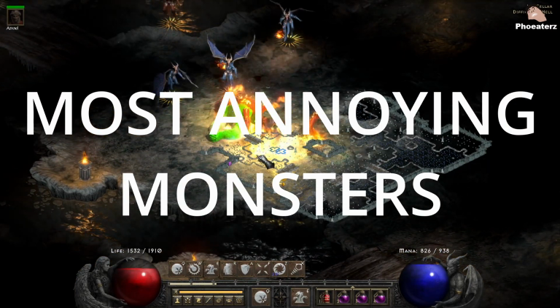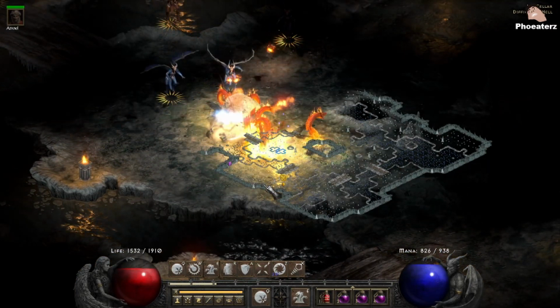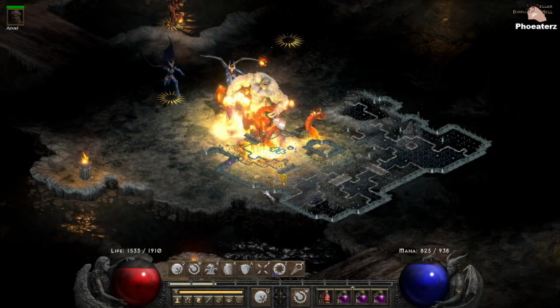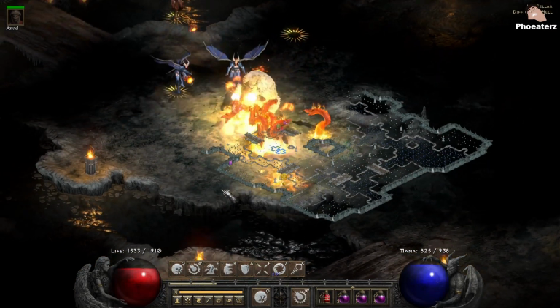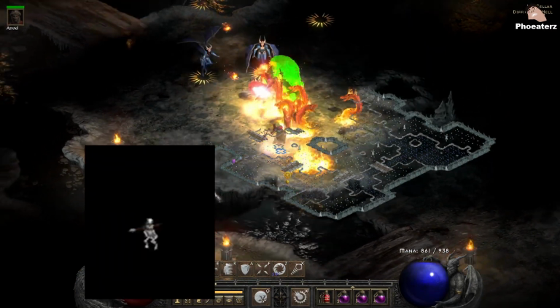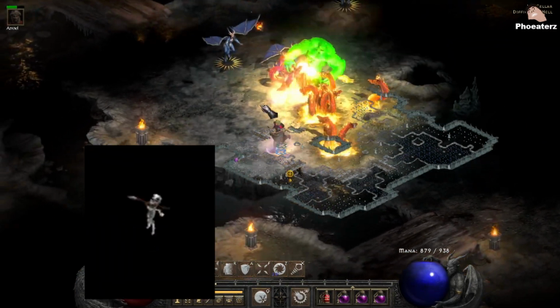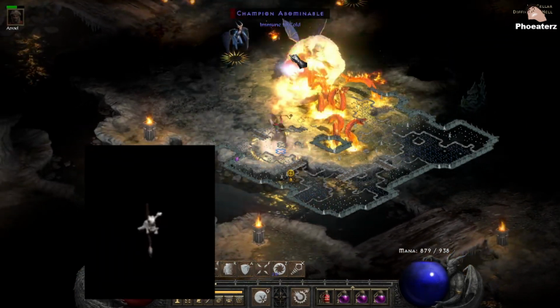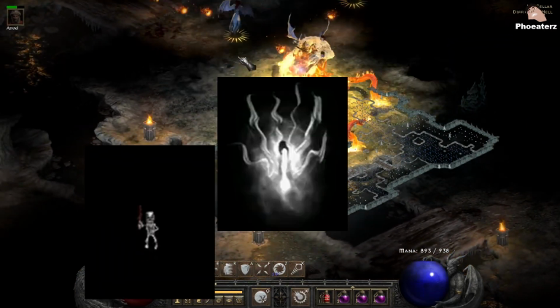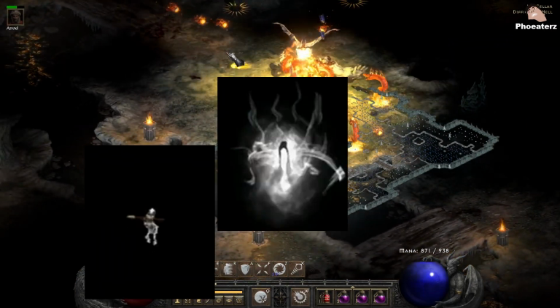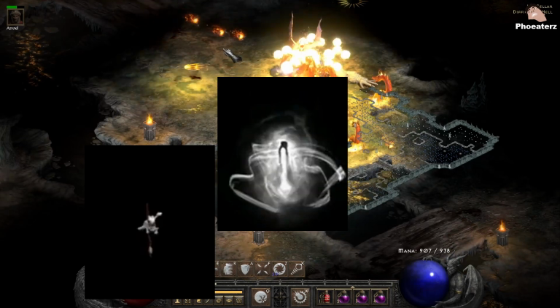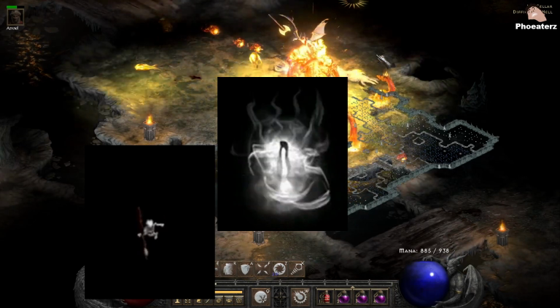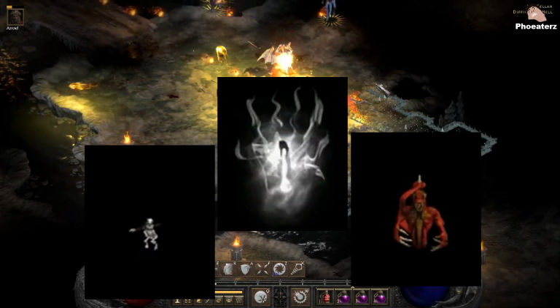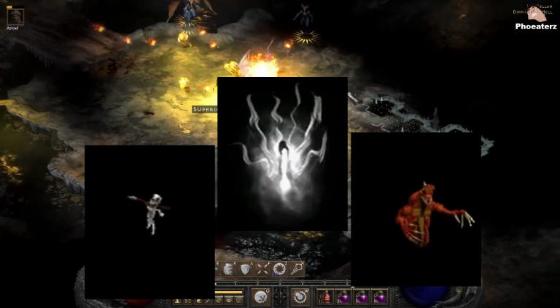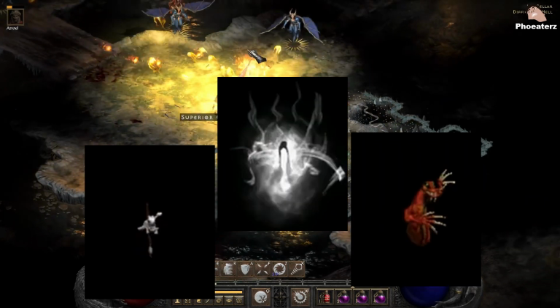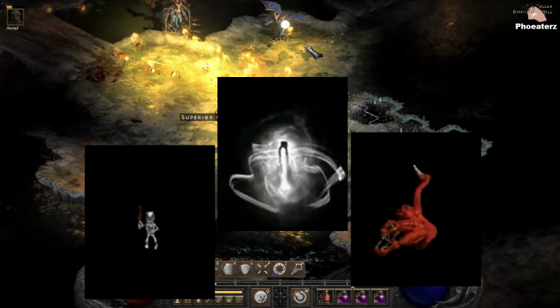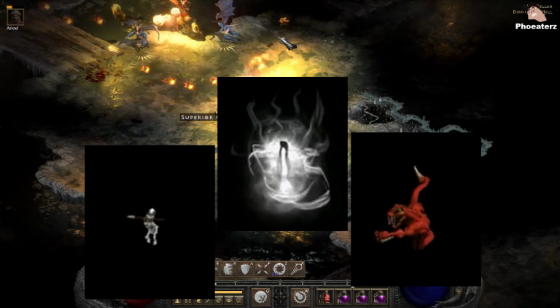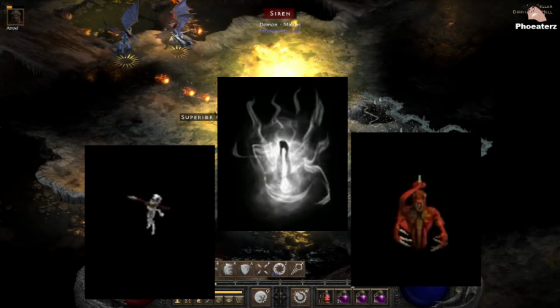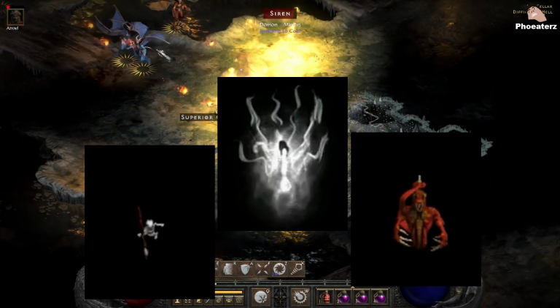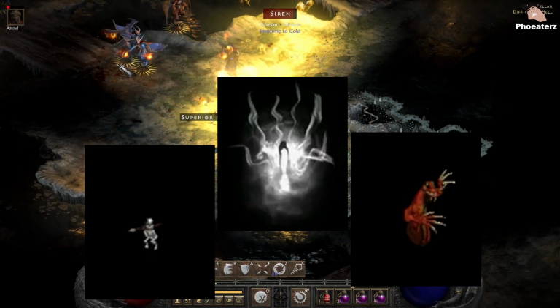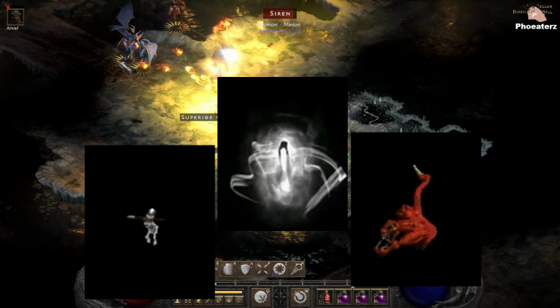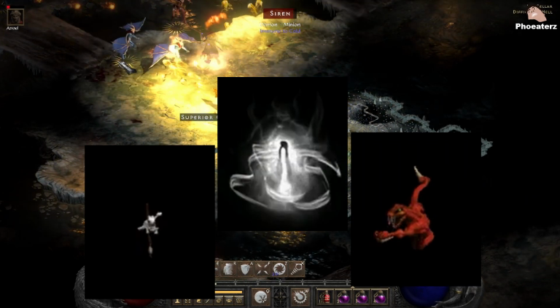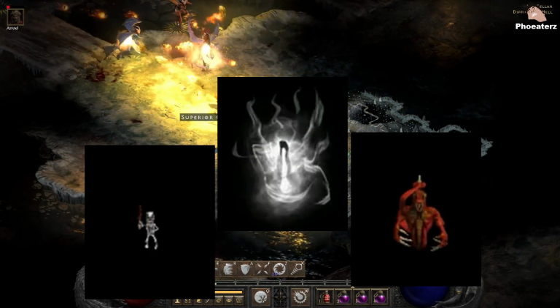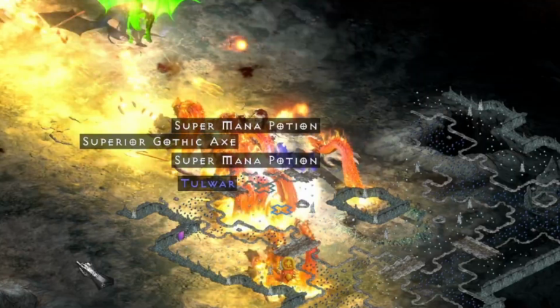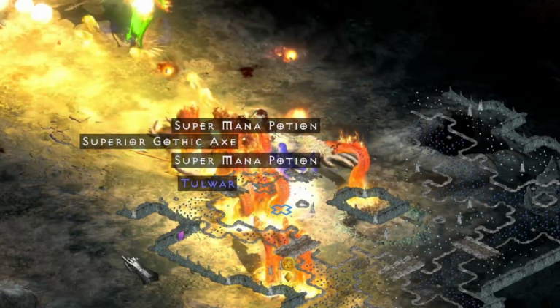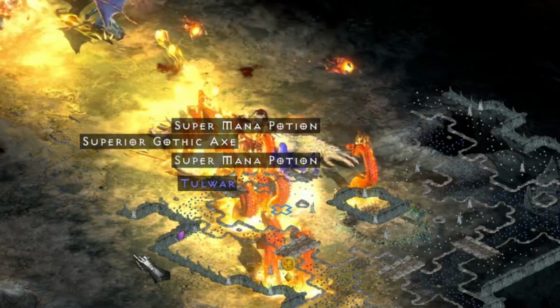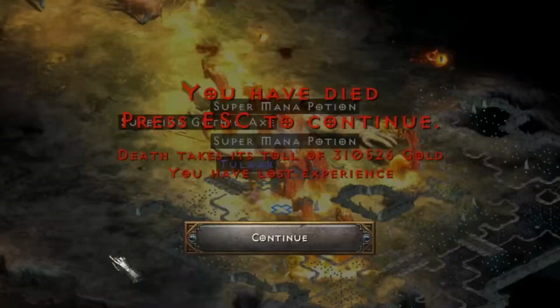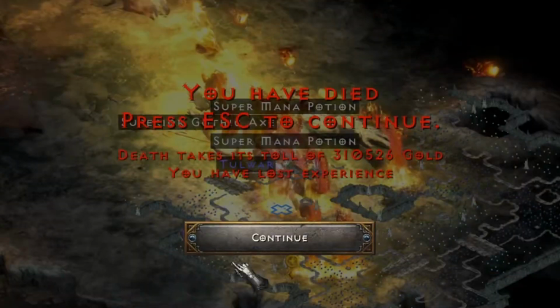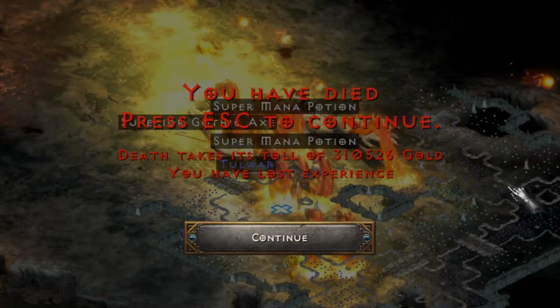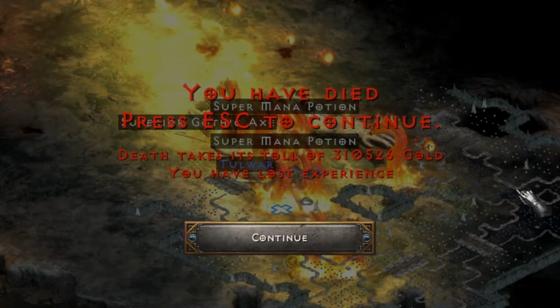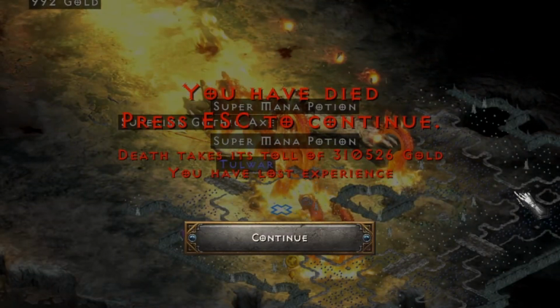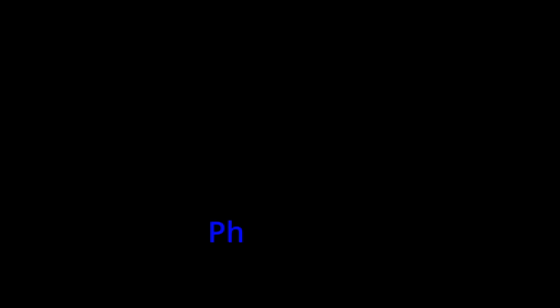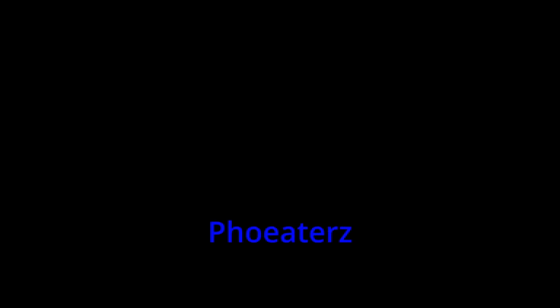You have dolls, wisps, vipers. I died so many times here to test my luck.